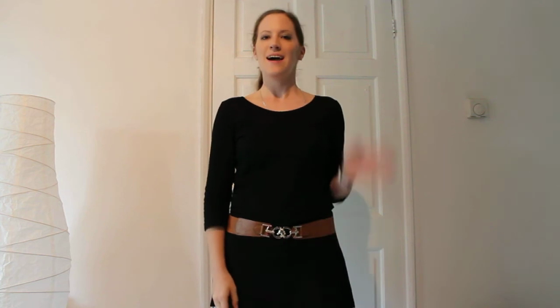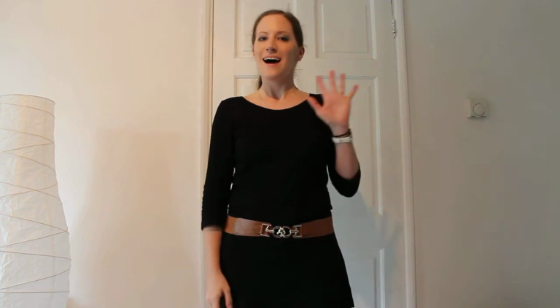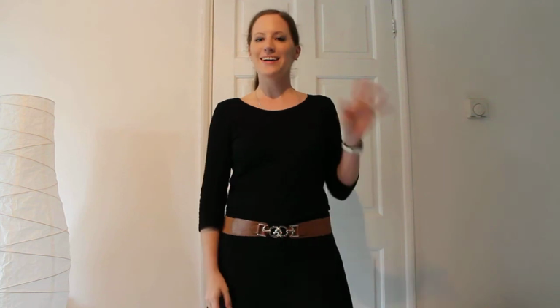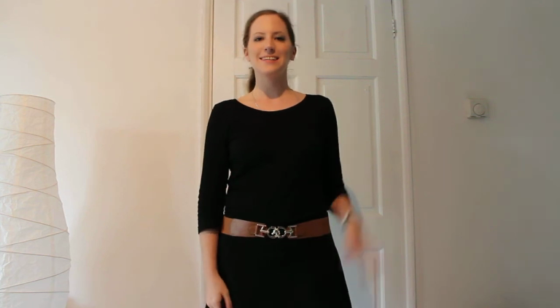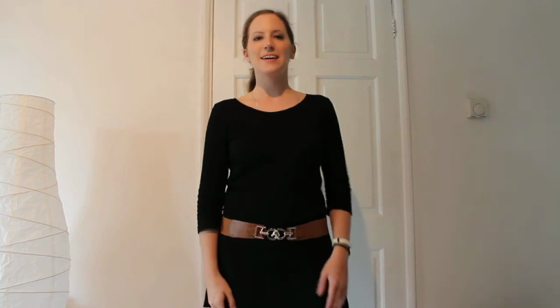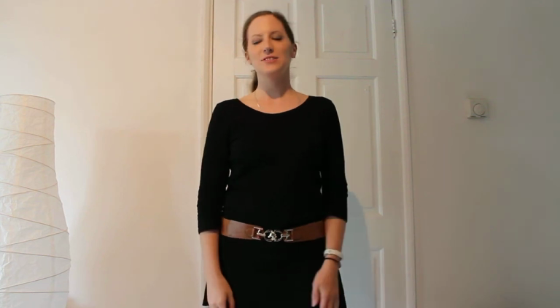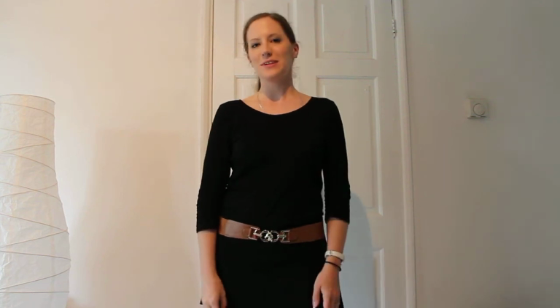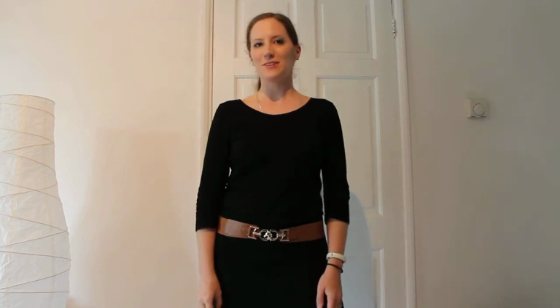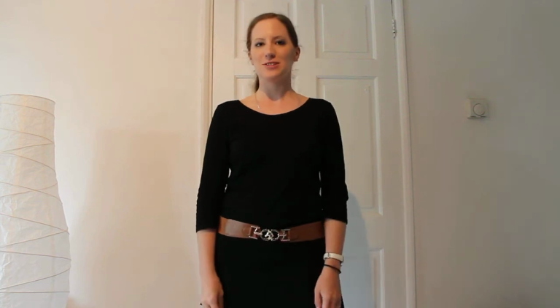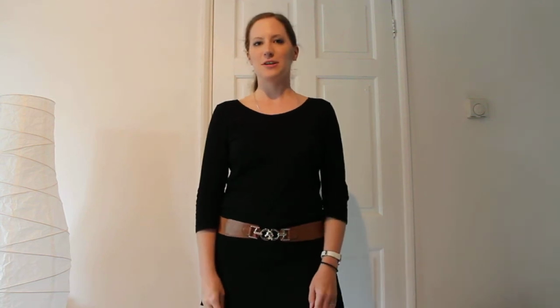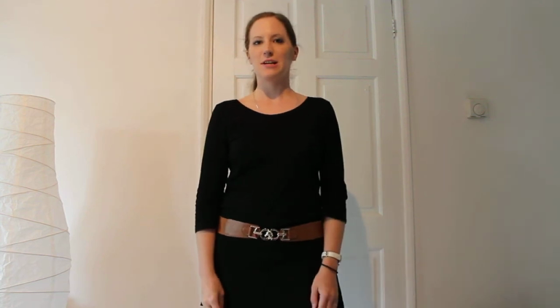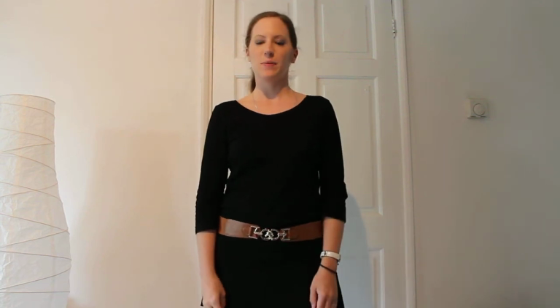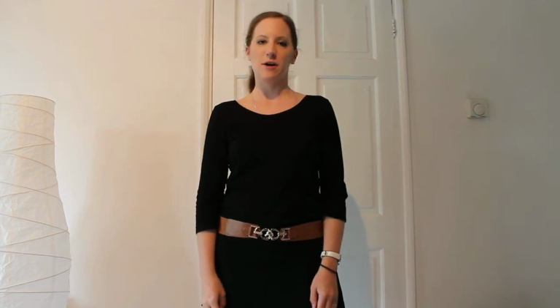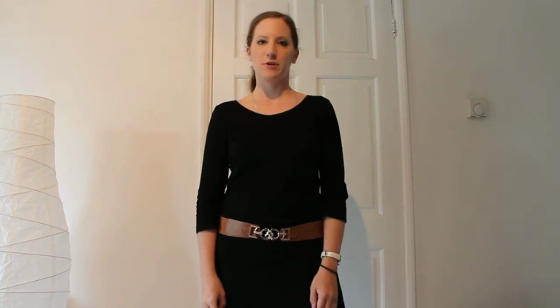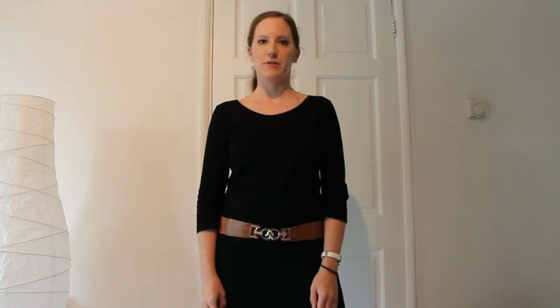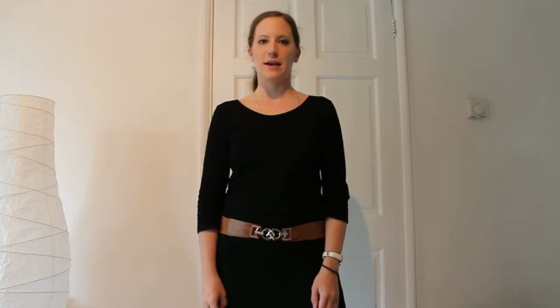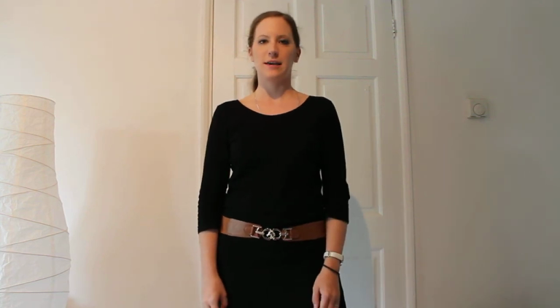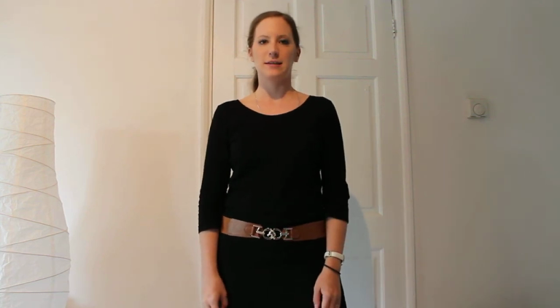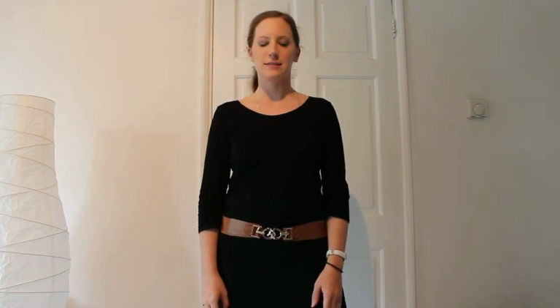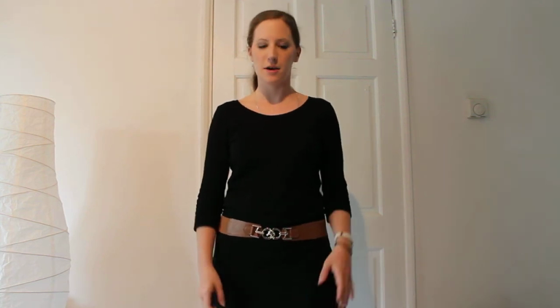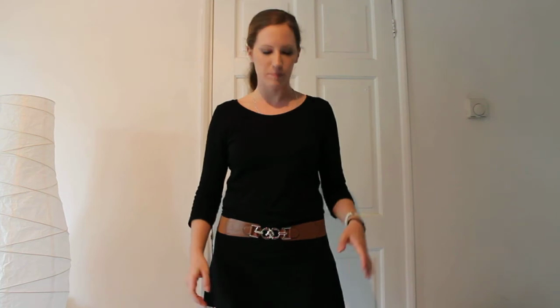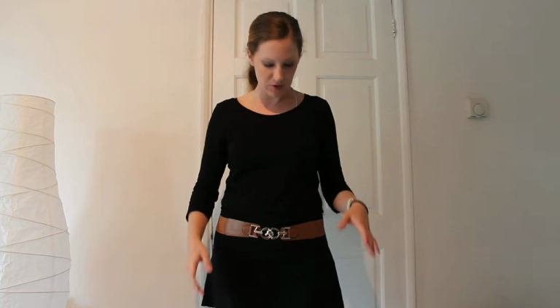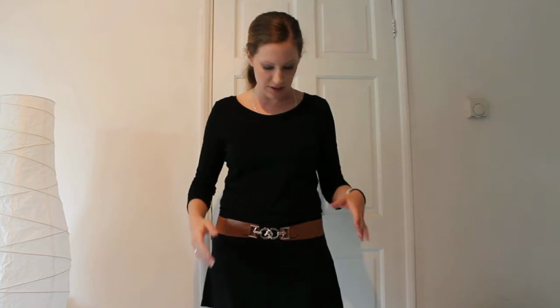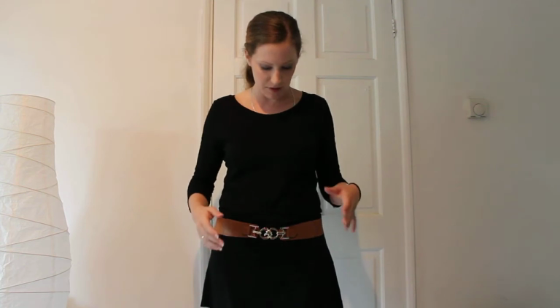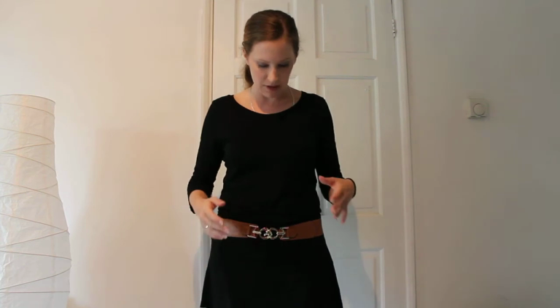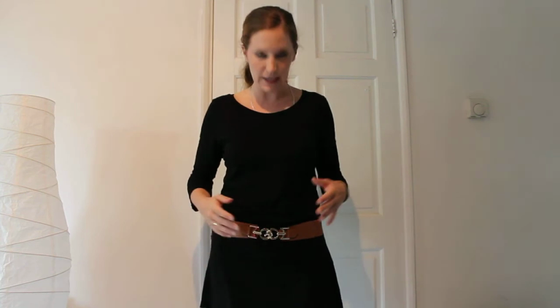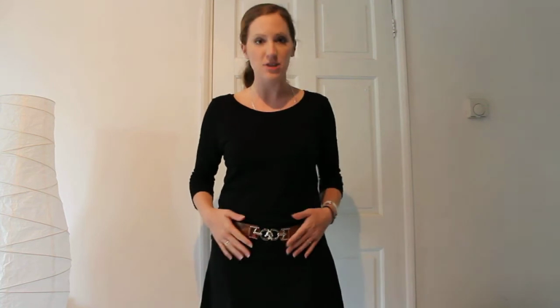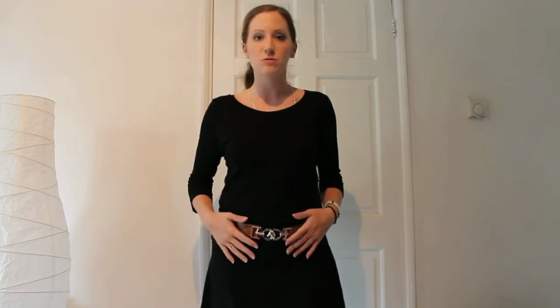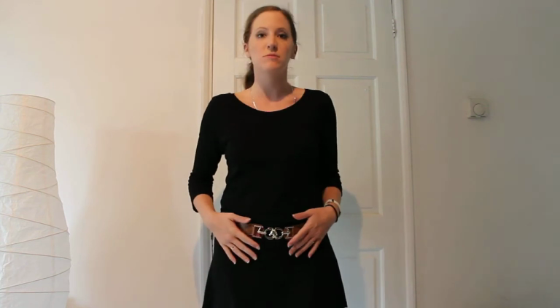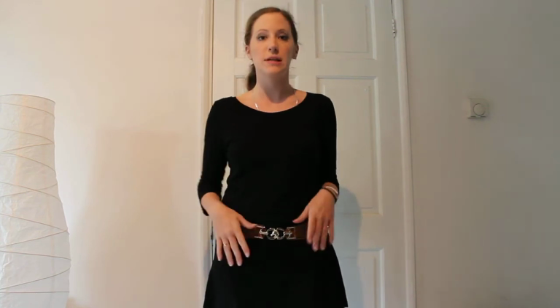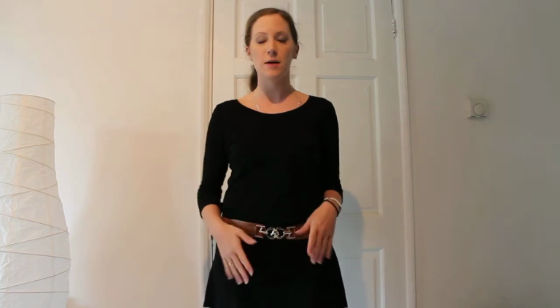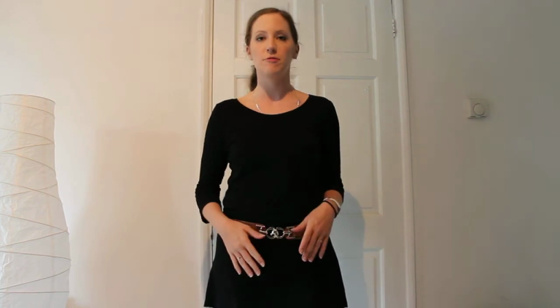Hi guys, I just thought I'm going to show you a really quick outfit of the day. It's just something really casual, really comfy.